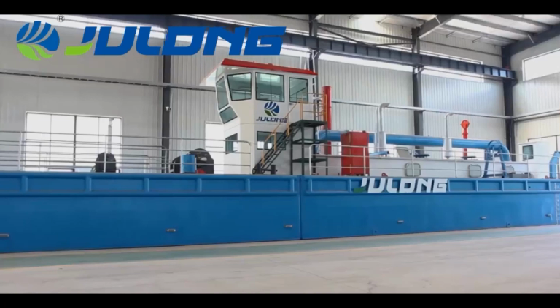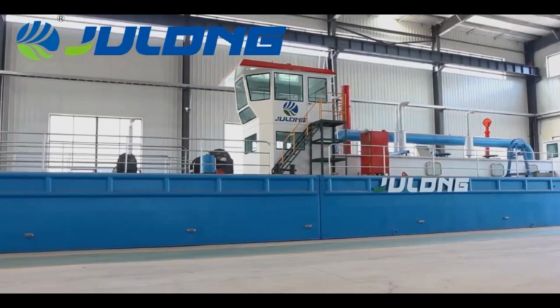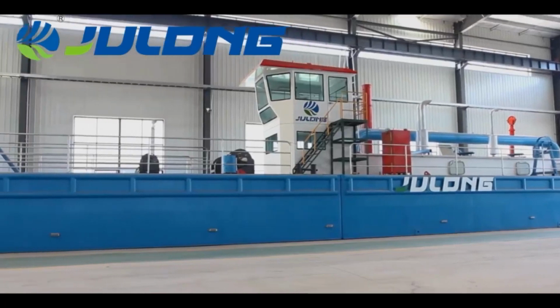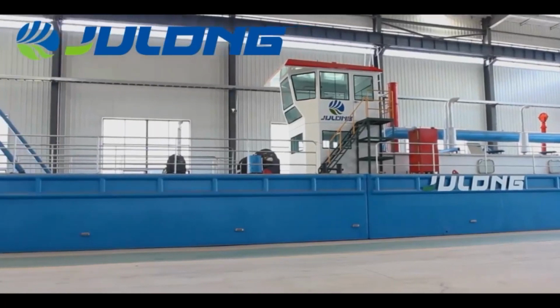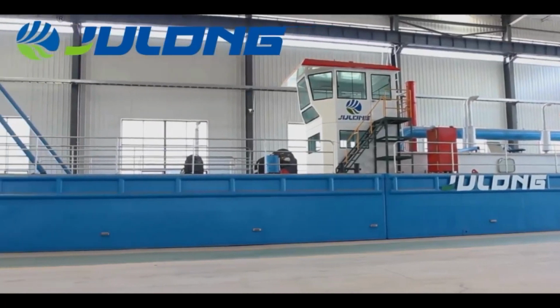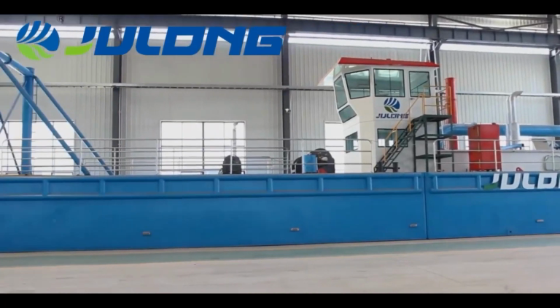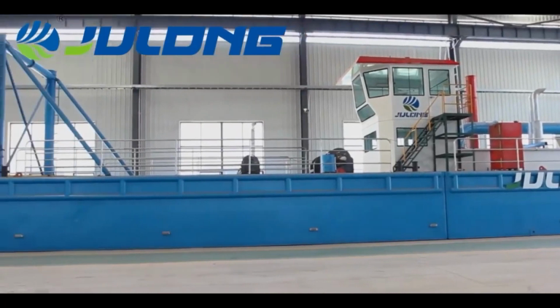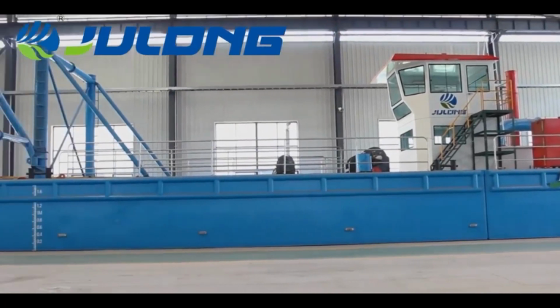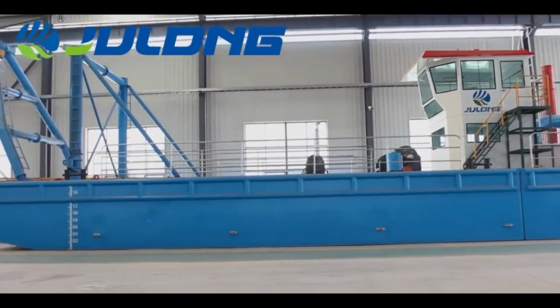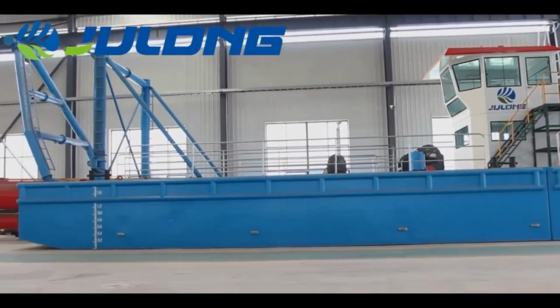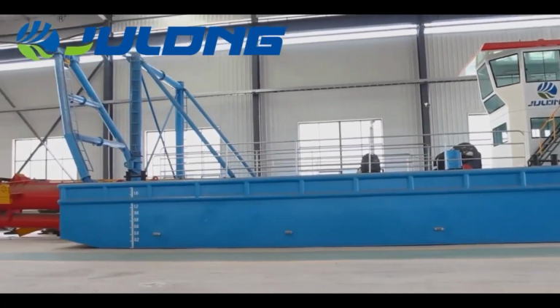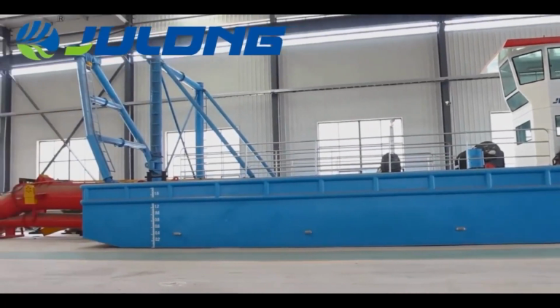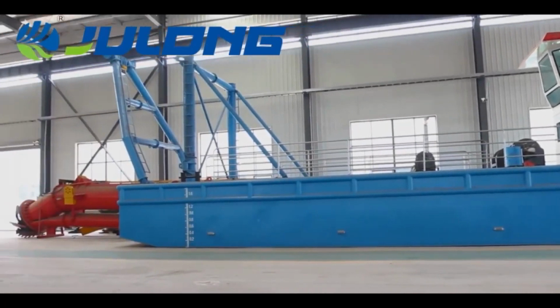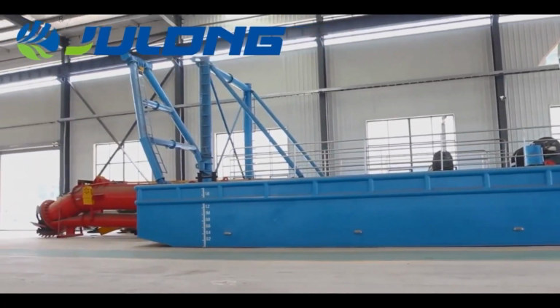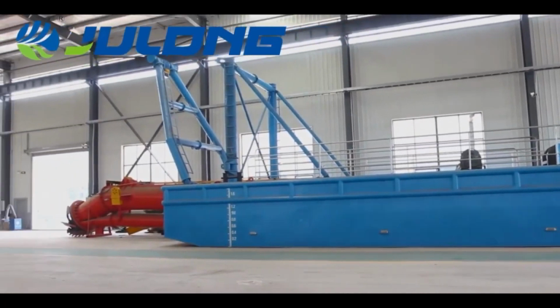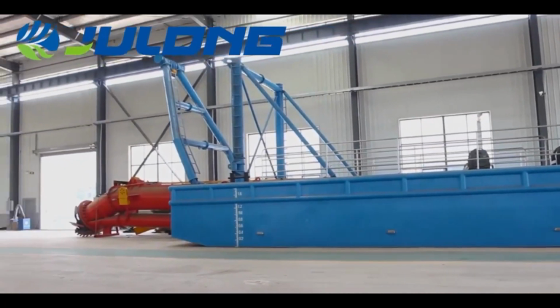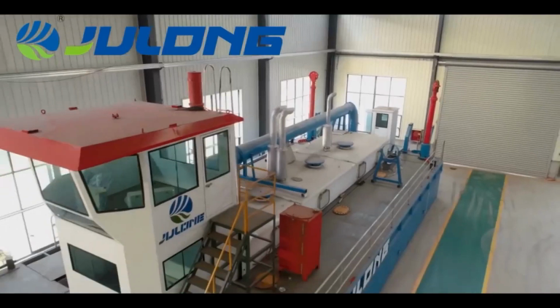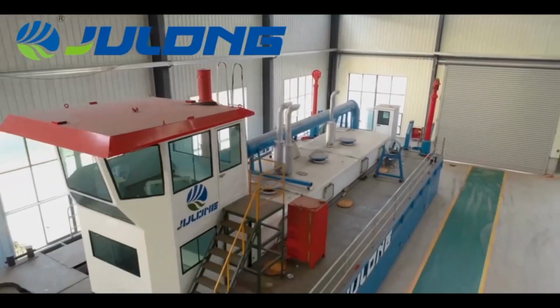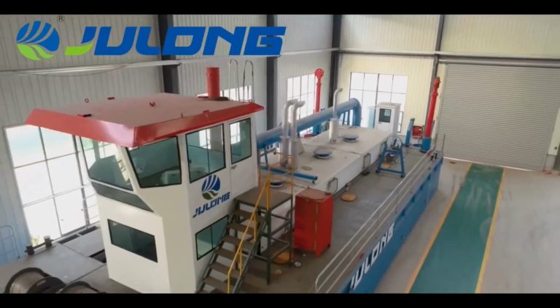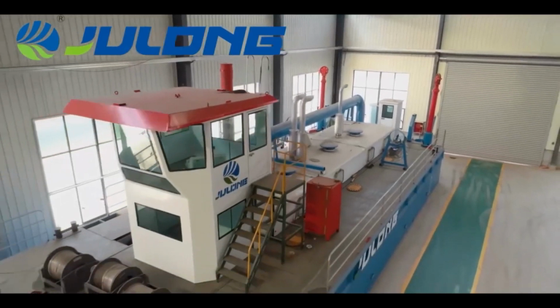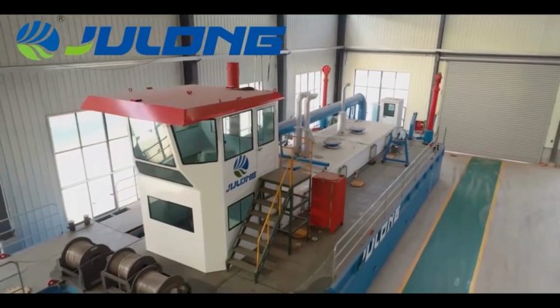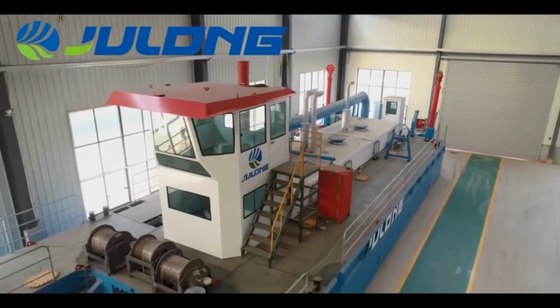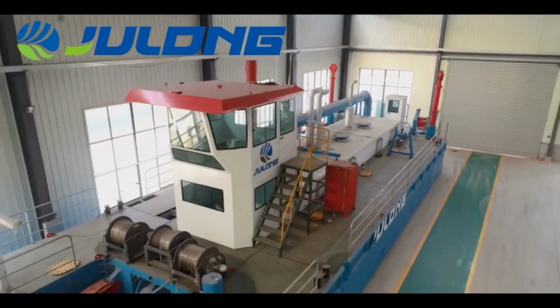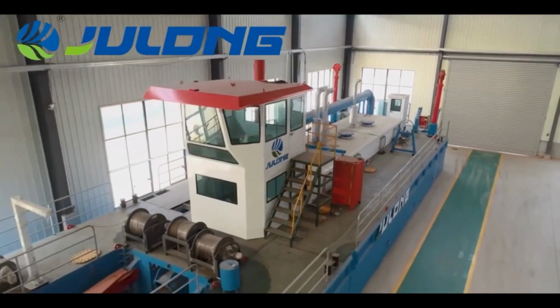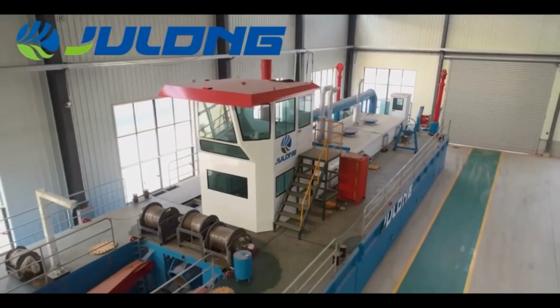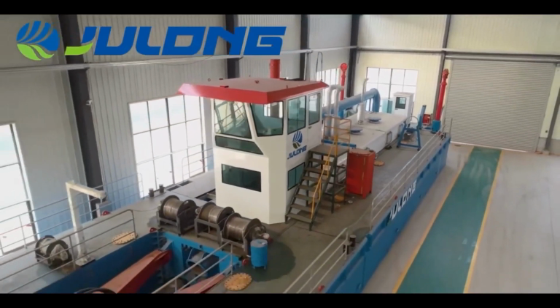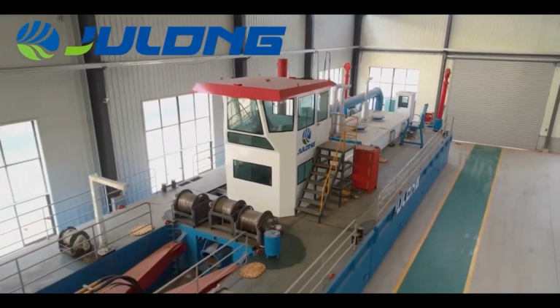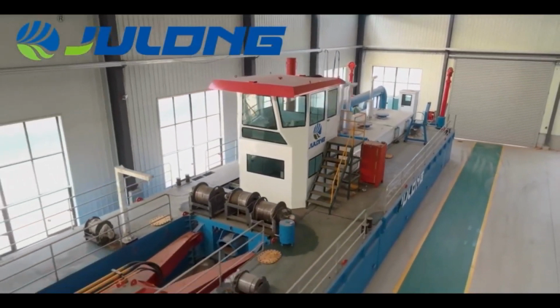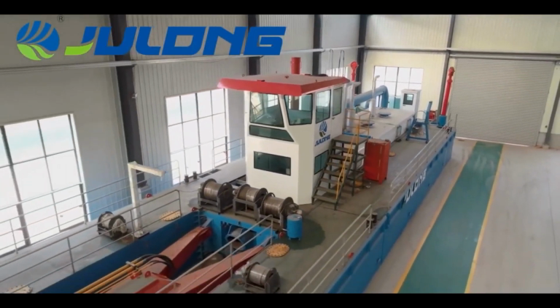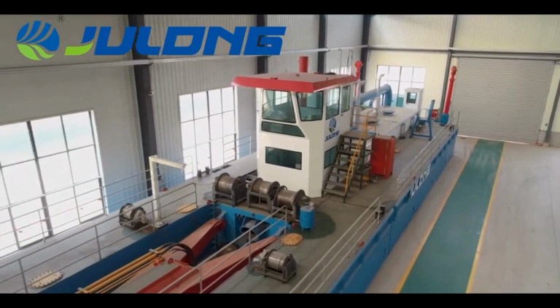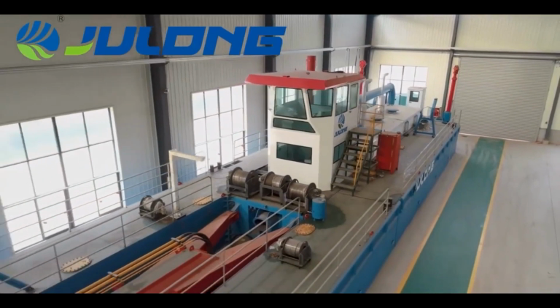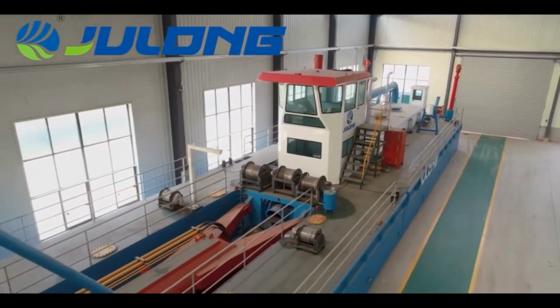This model cradger is a modular structure, which is convenient for assembly and transportation. These other characteristics include reasonable design, easy operation, long duration, and running continuity.